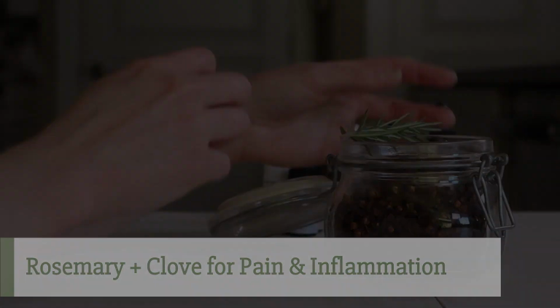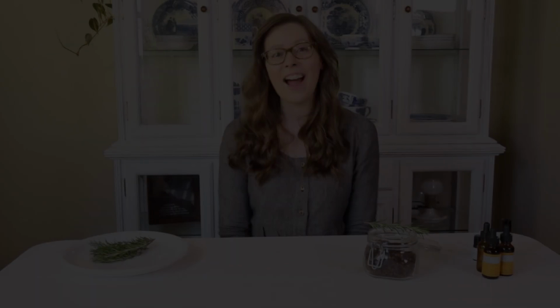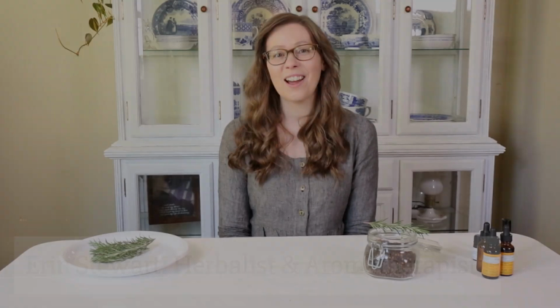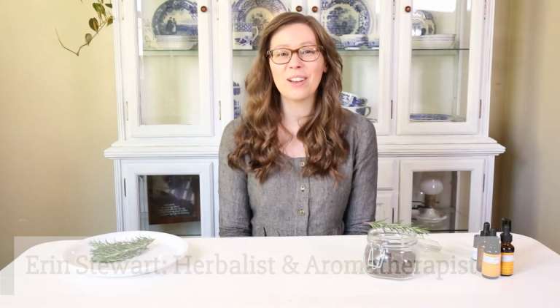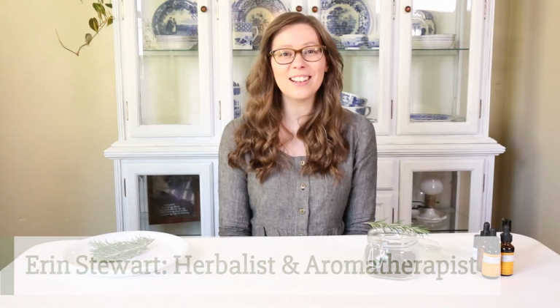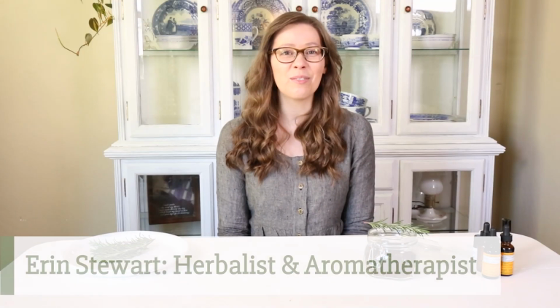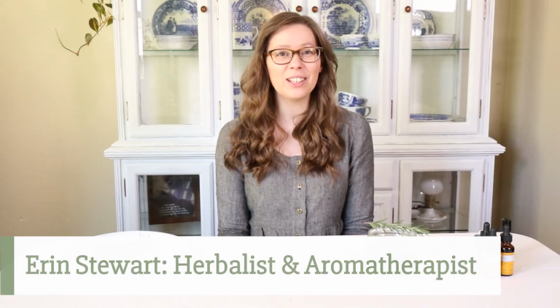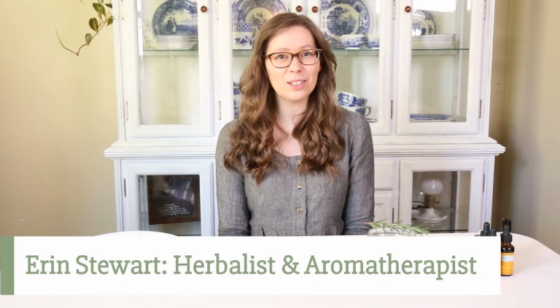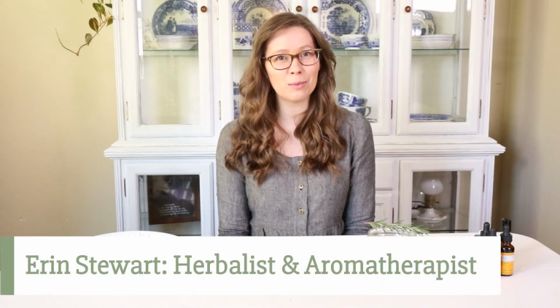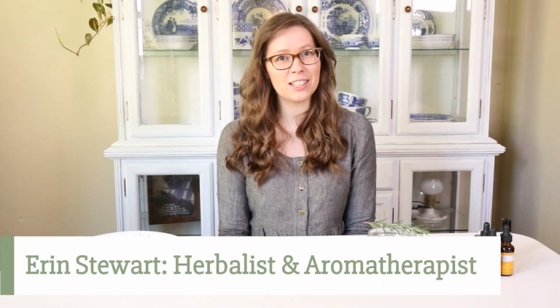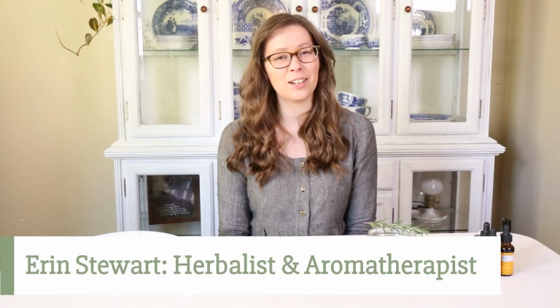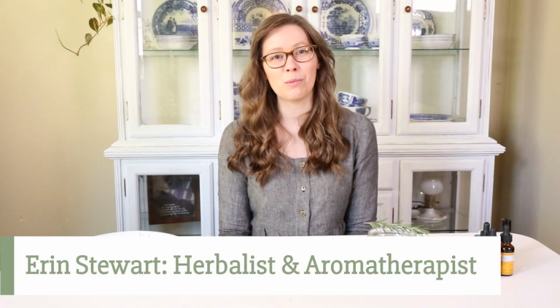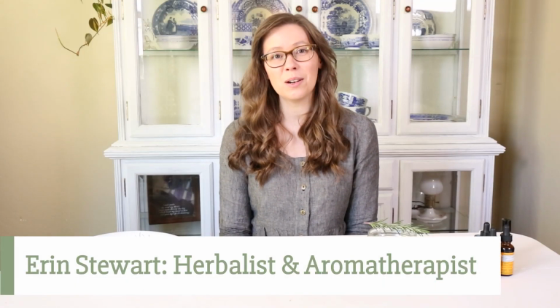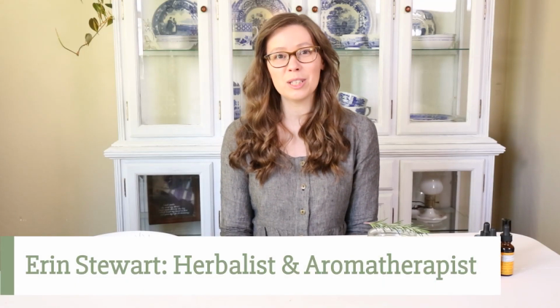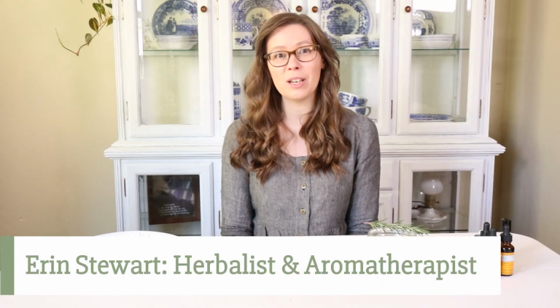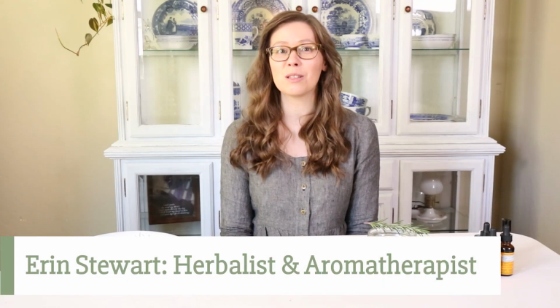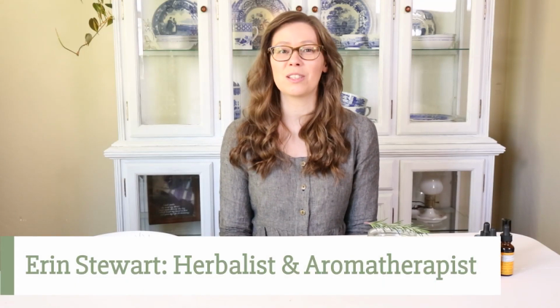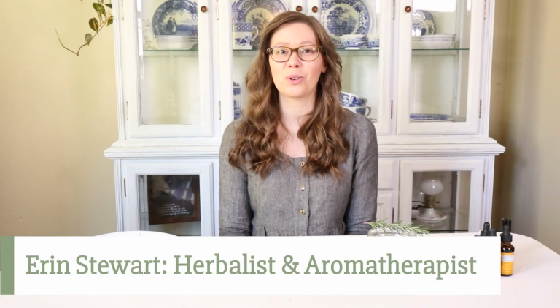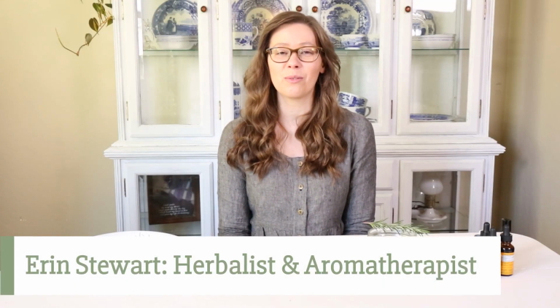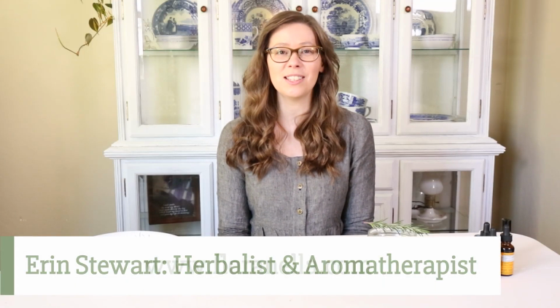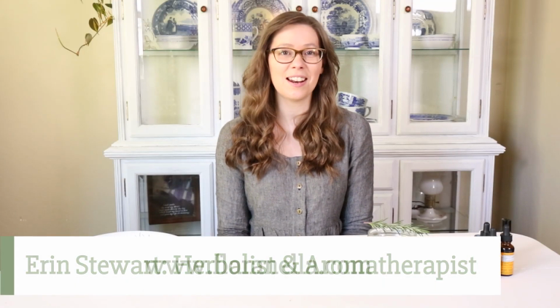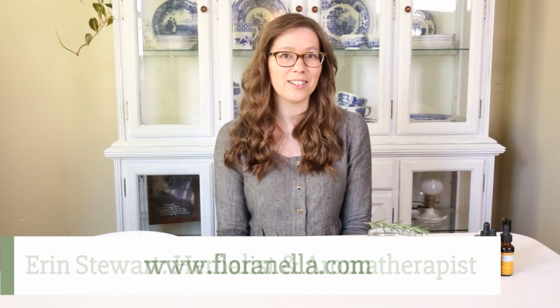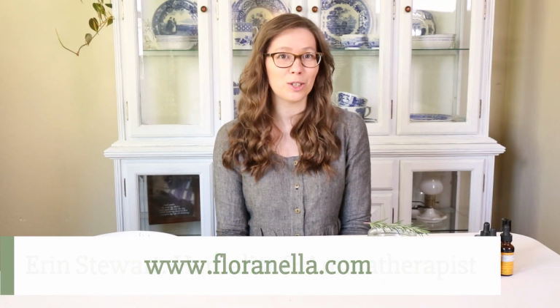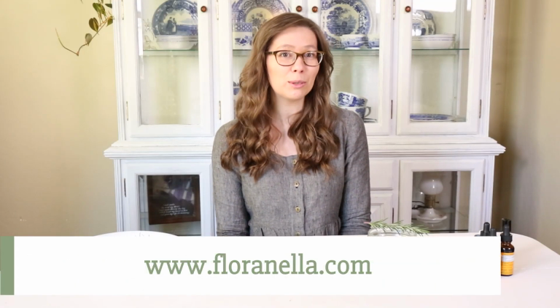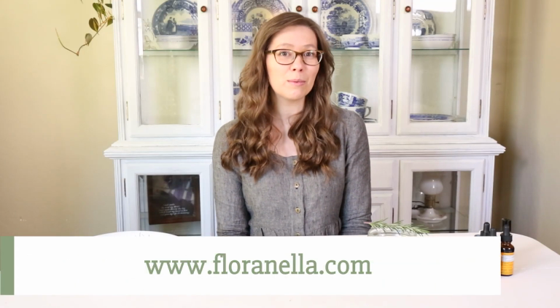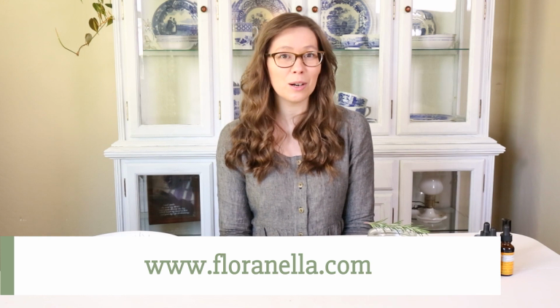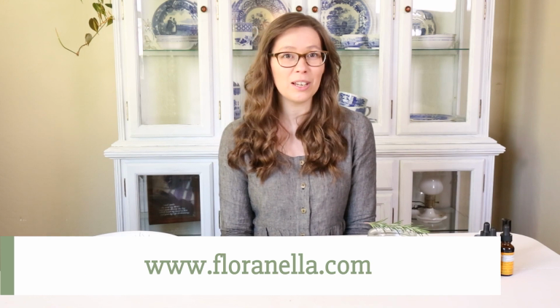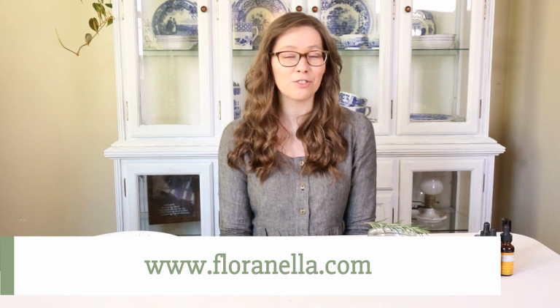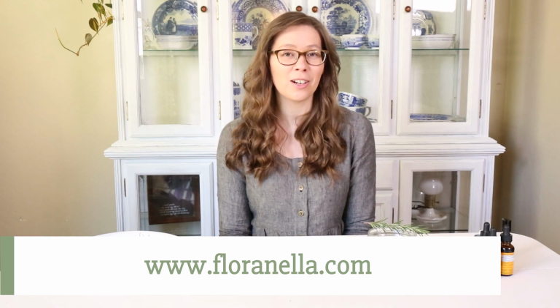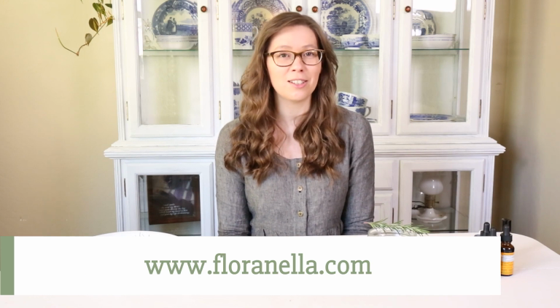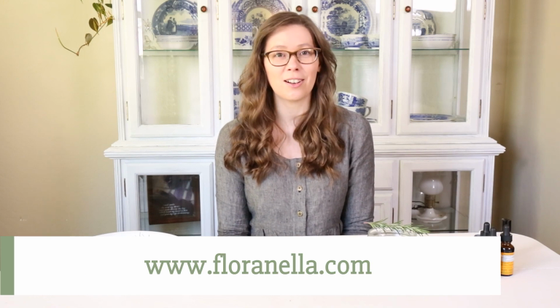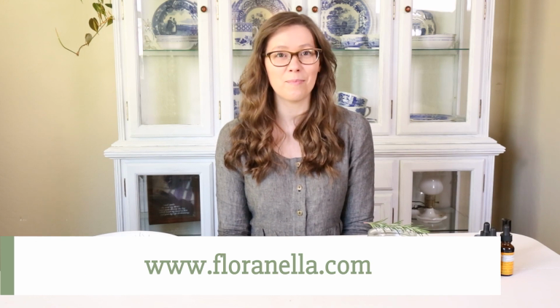Hi, I'm Erin. I'm a clinical herbalist and aromatherapist based in the Pacific Northwest, and I teach herbal aromatherapy at florinella.com.